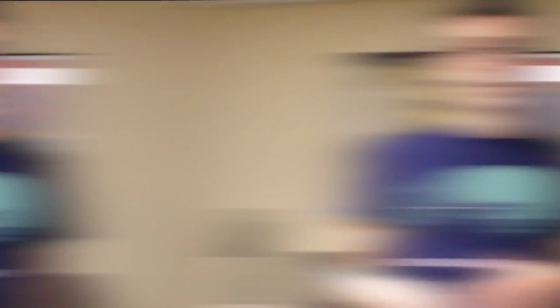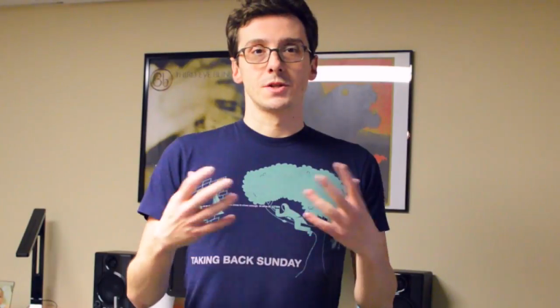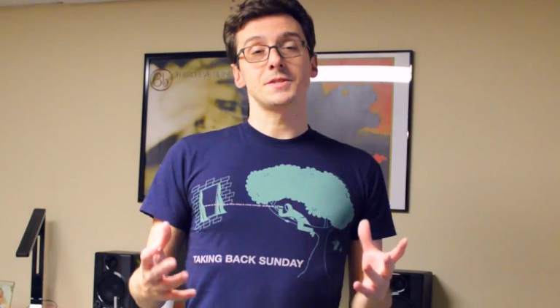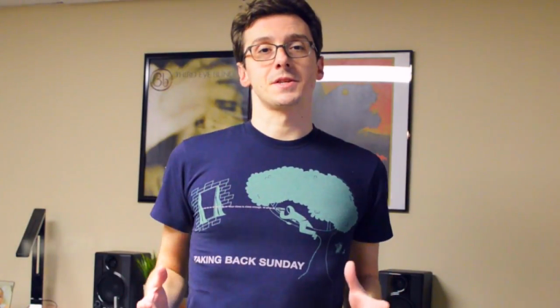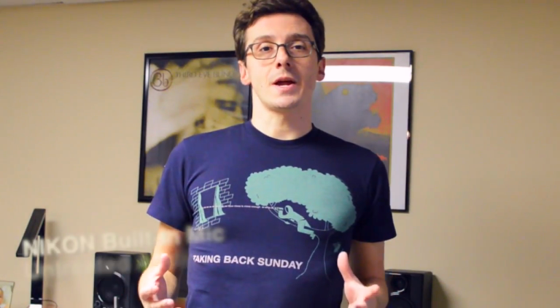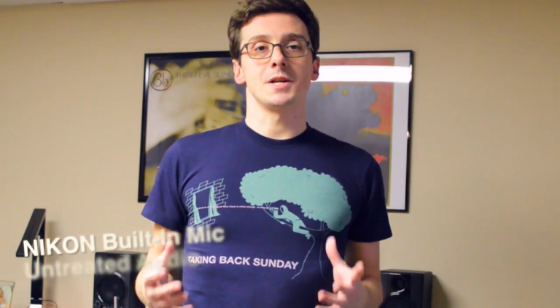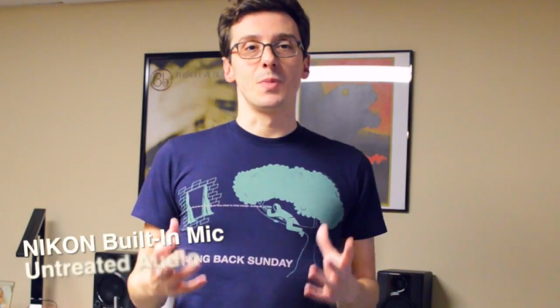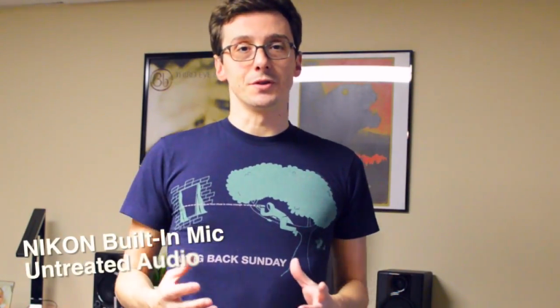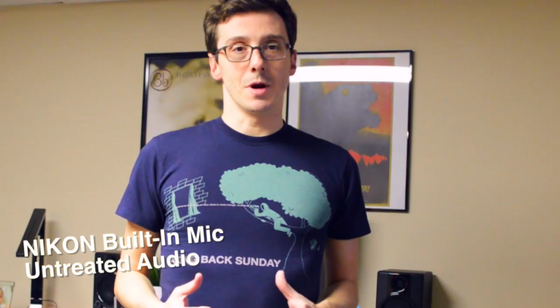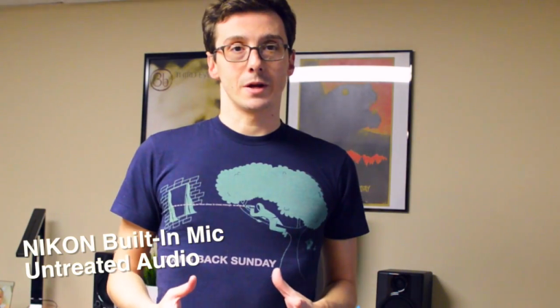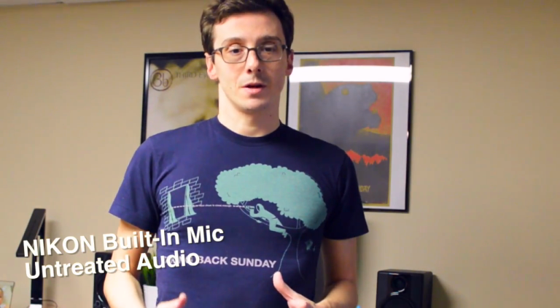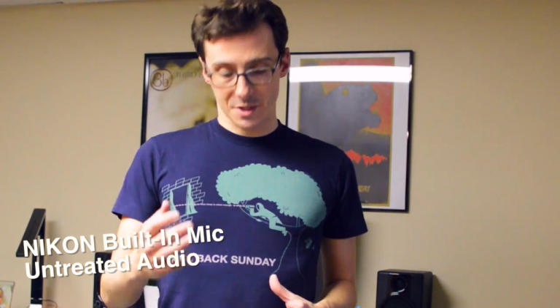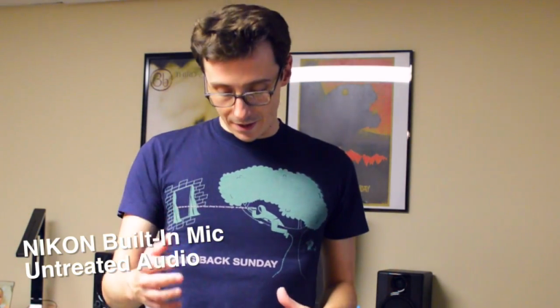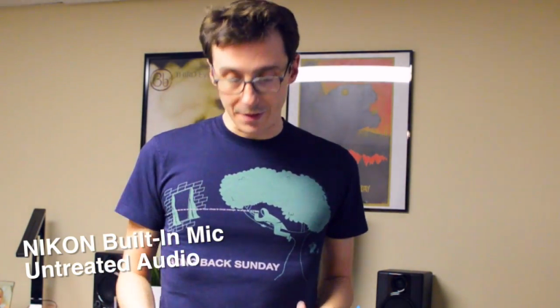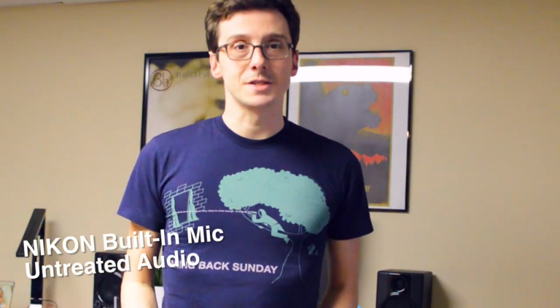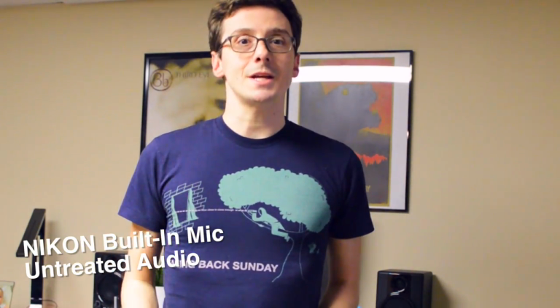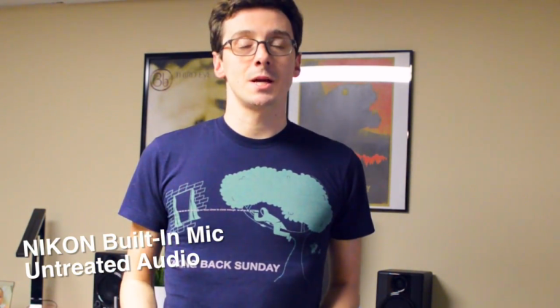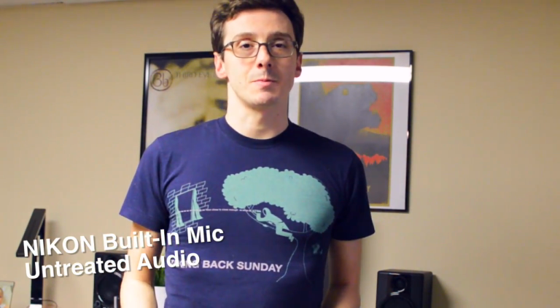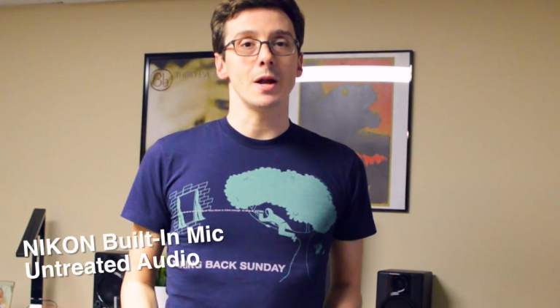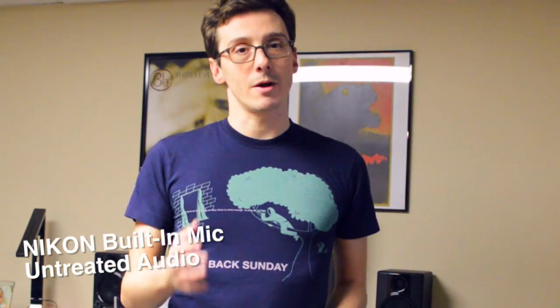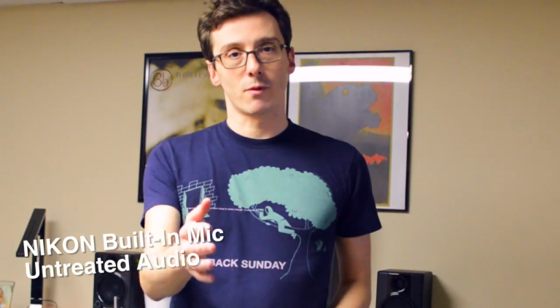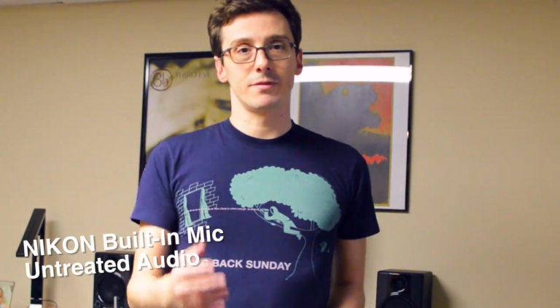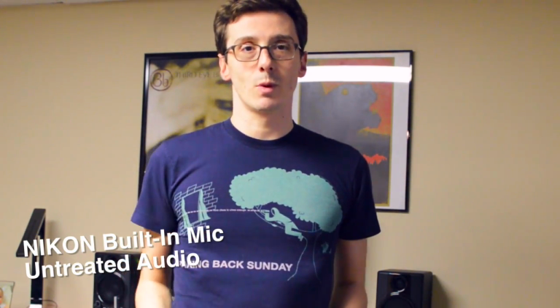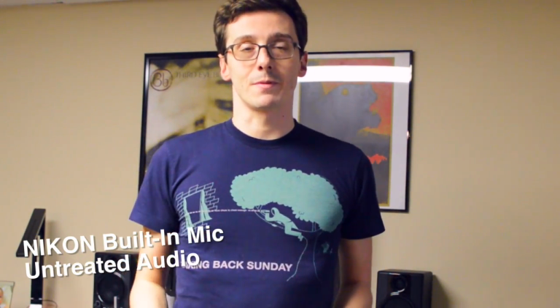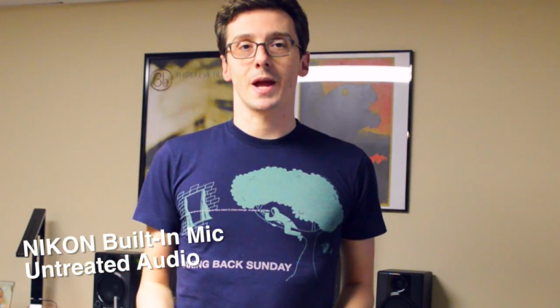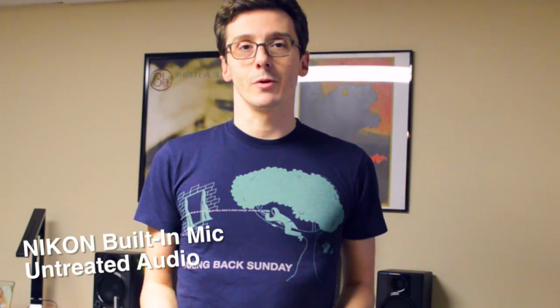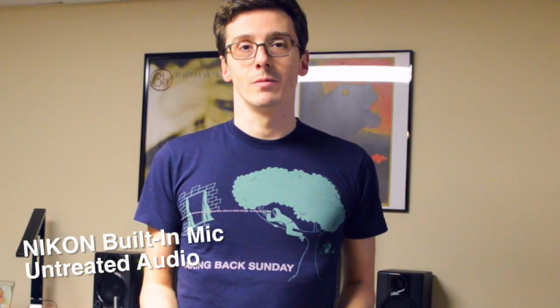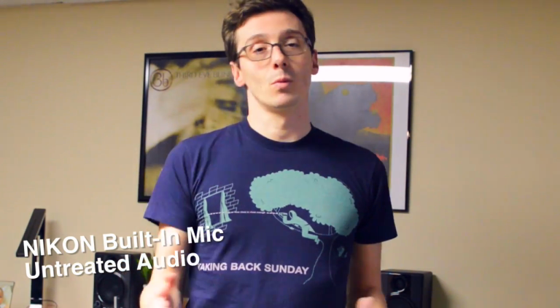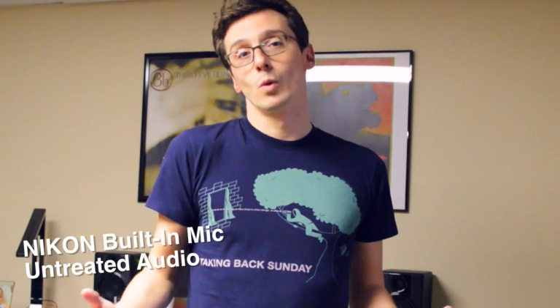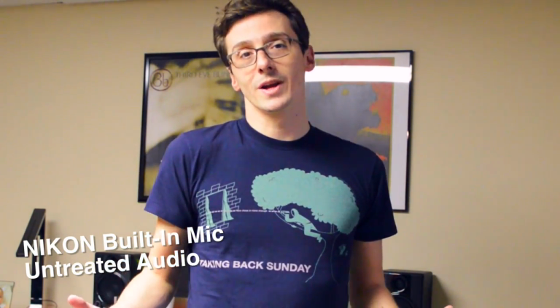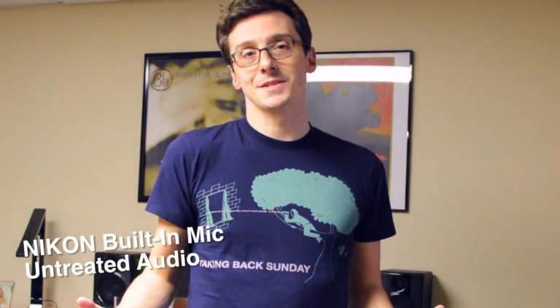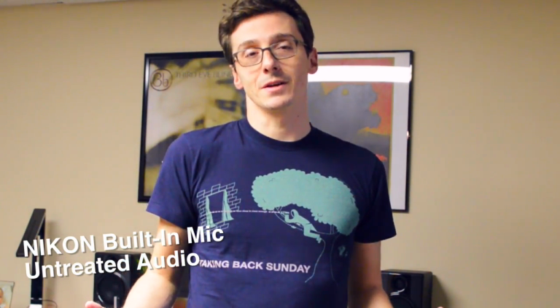This is the Nikon's built-in mic. I'm standing in the exact same spot, about four feet away from the camera.